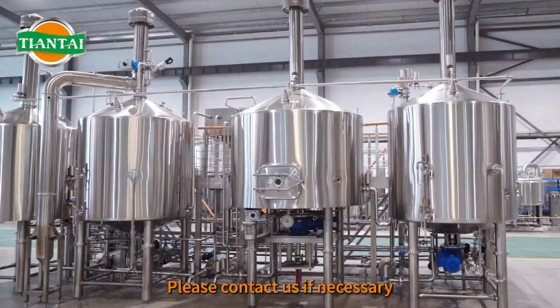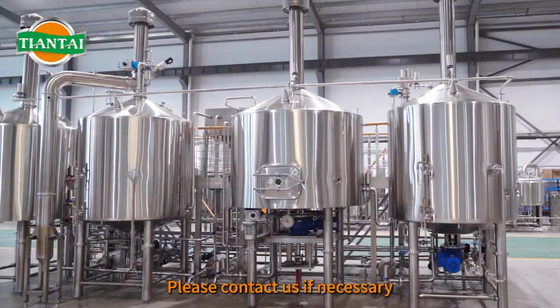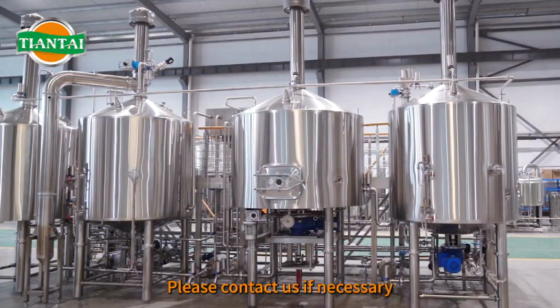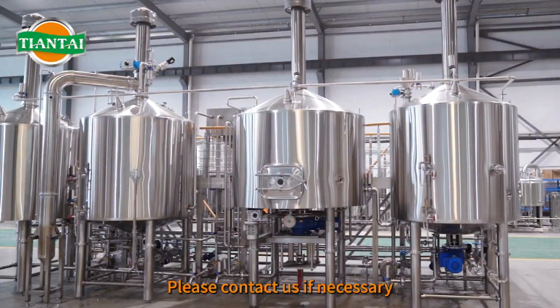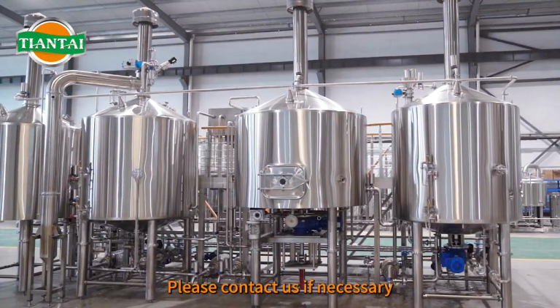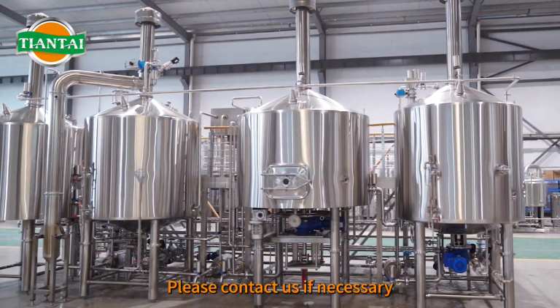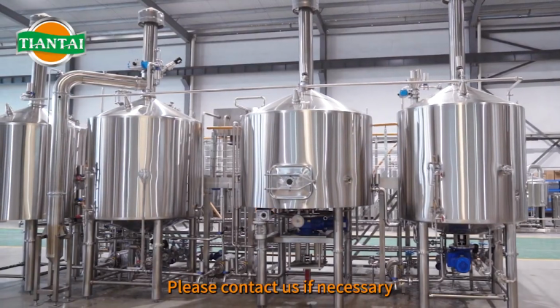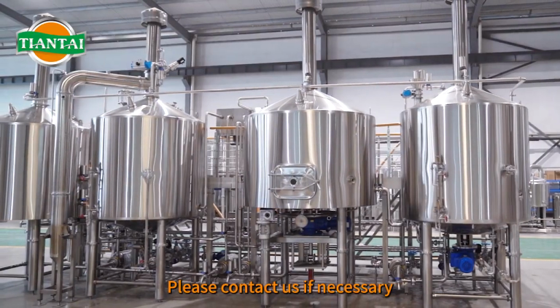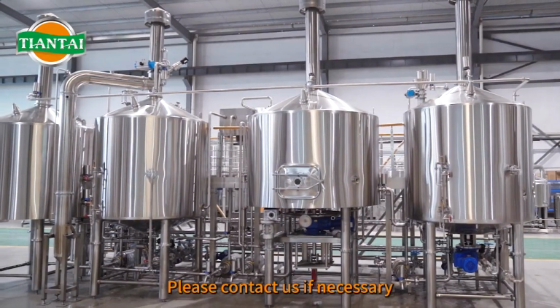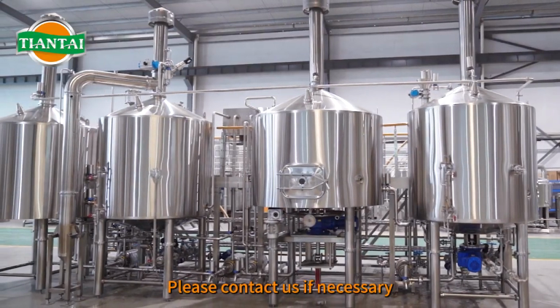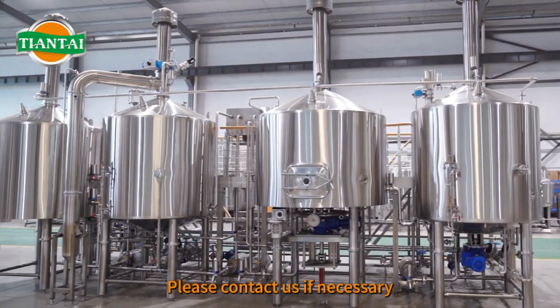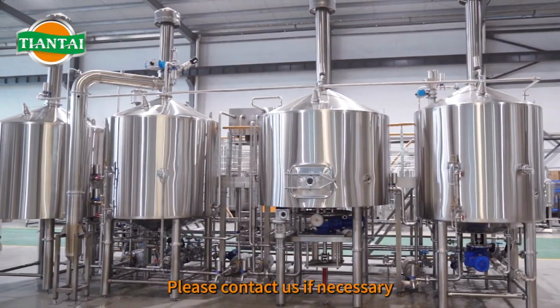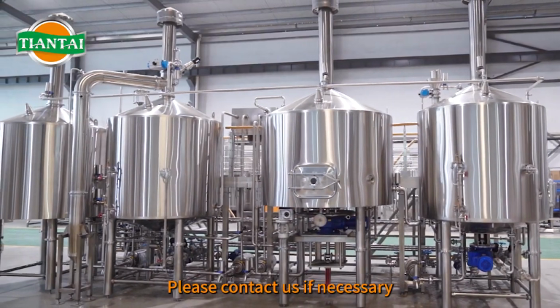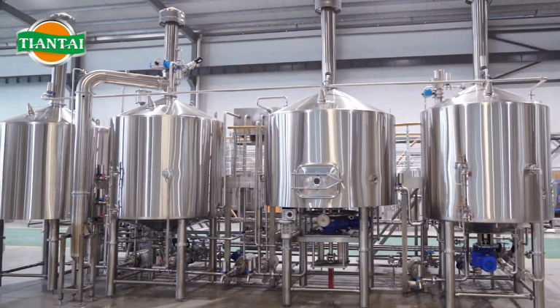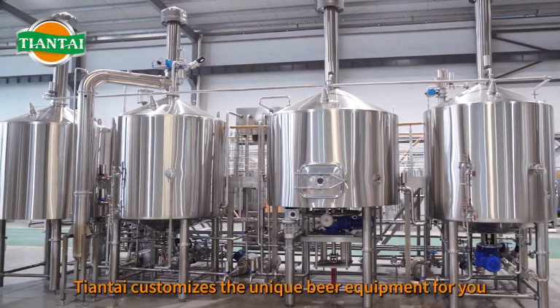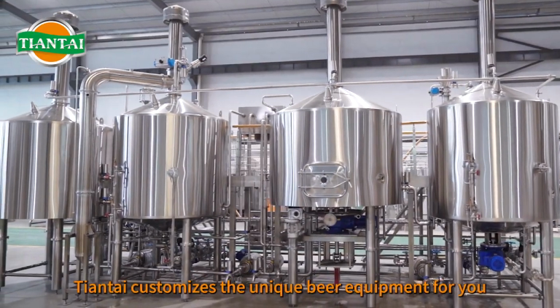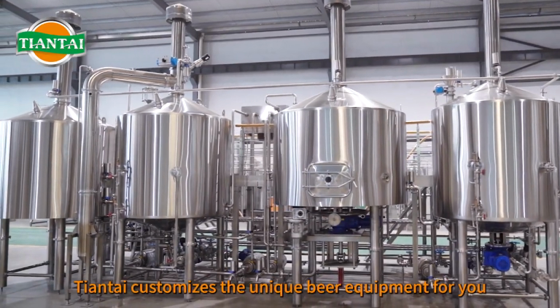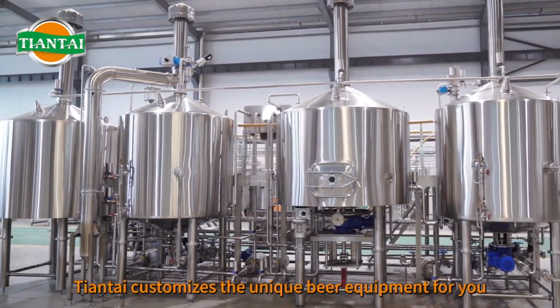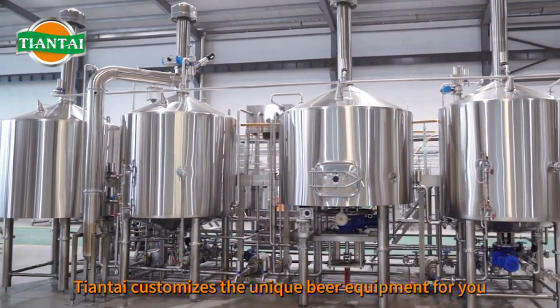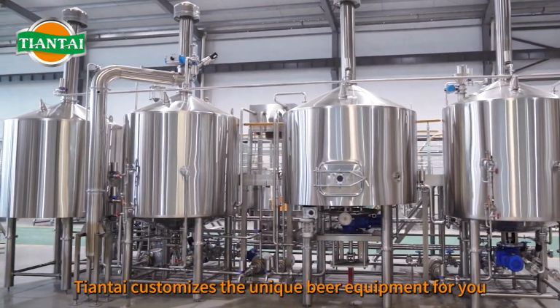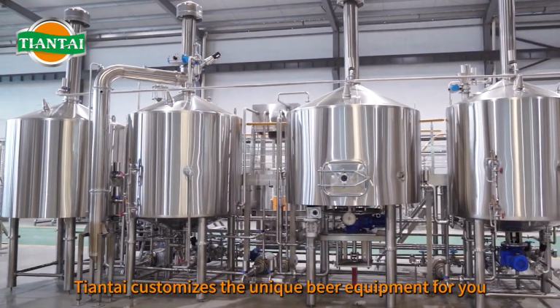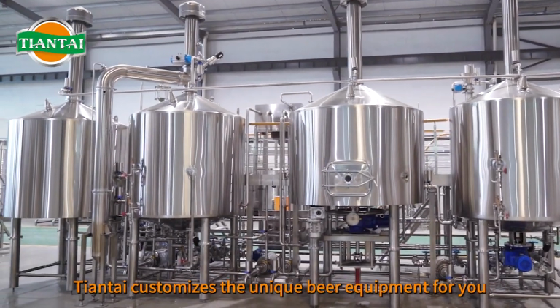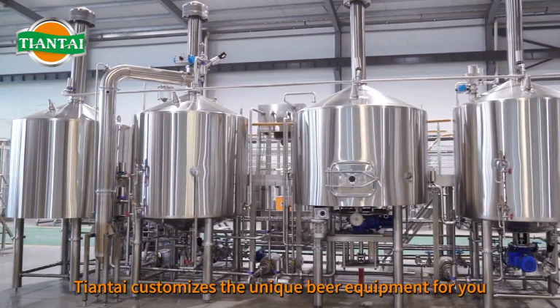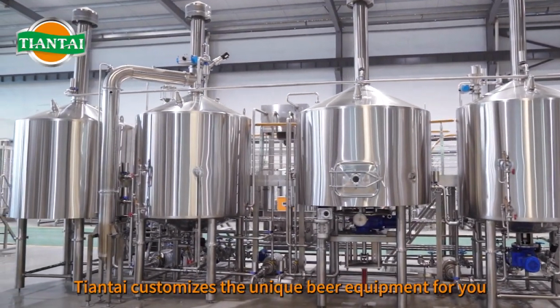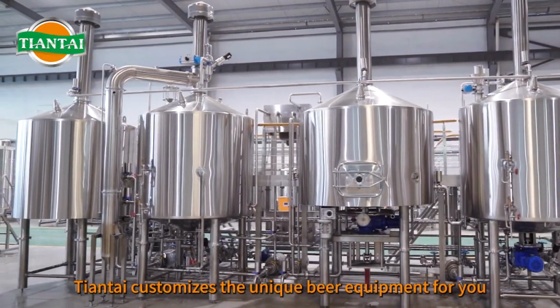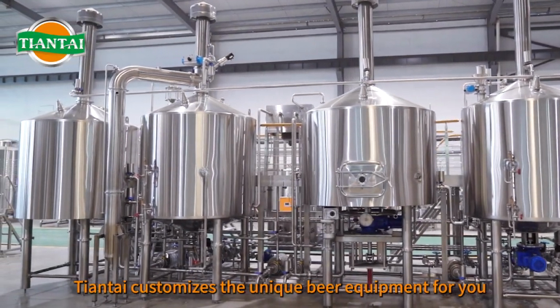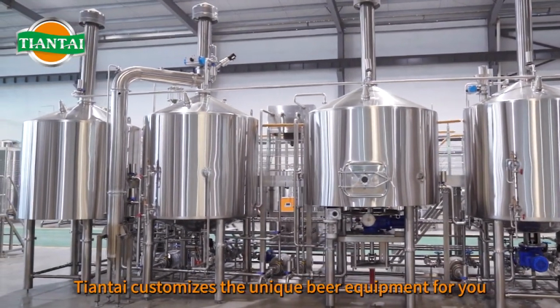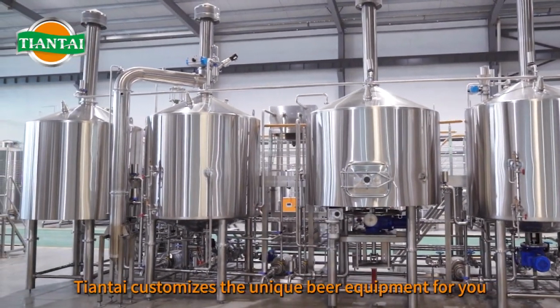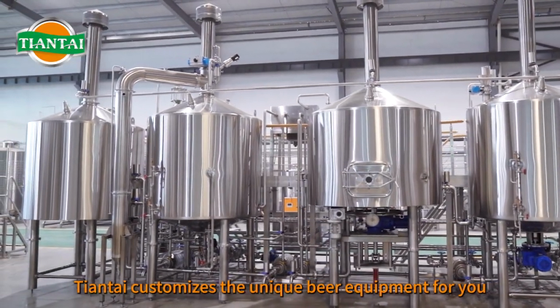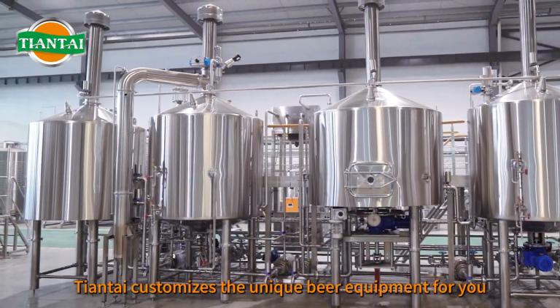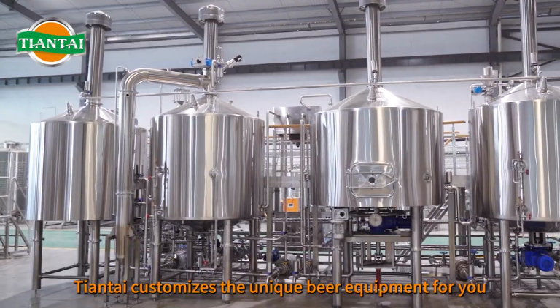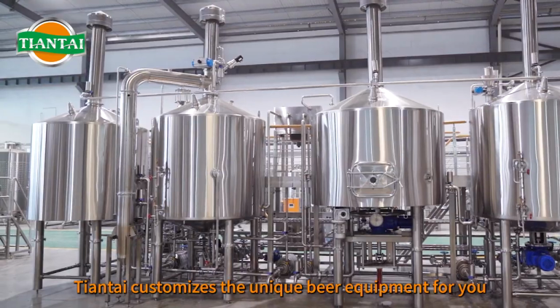Please contact us if necessary. Tiantai customizes the unique beer equipment for you.